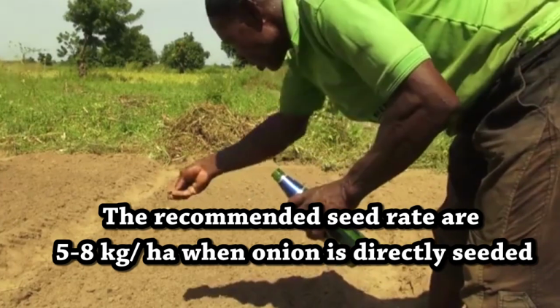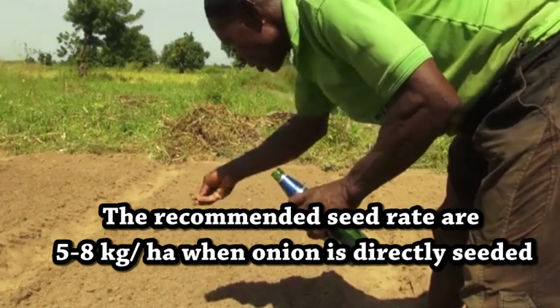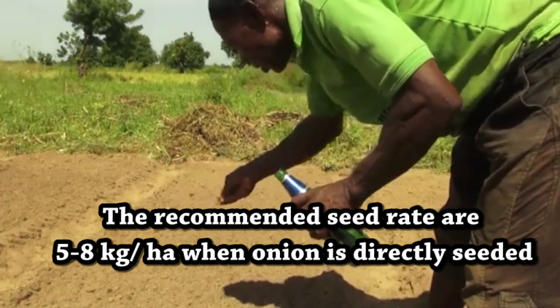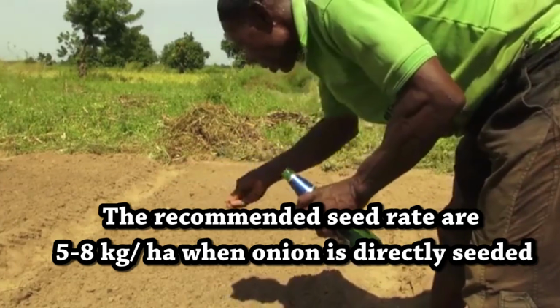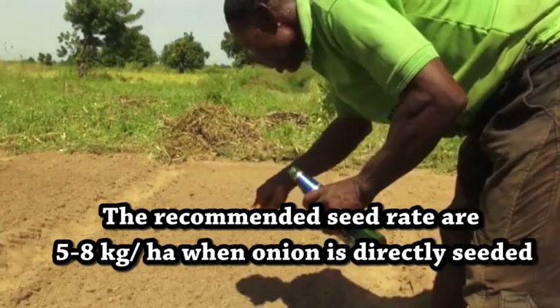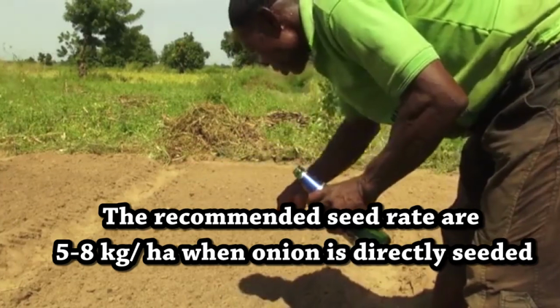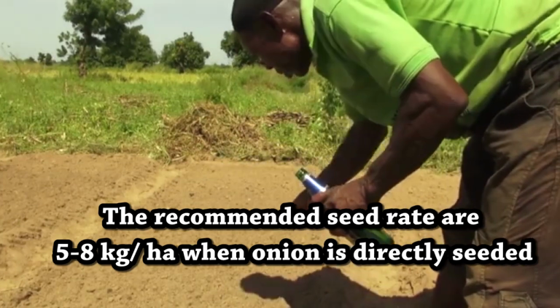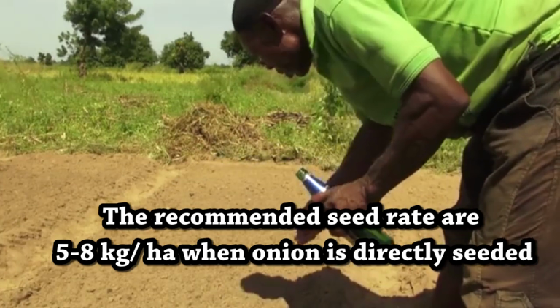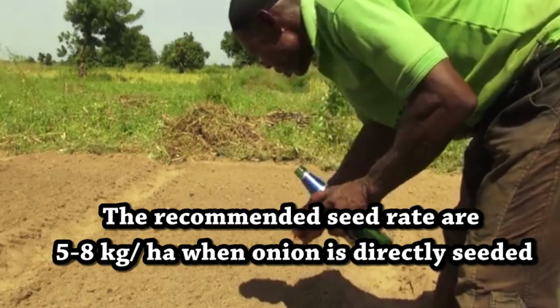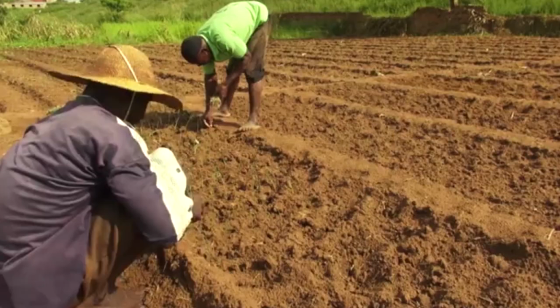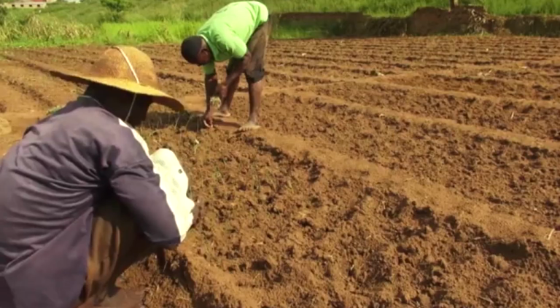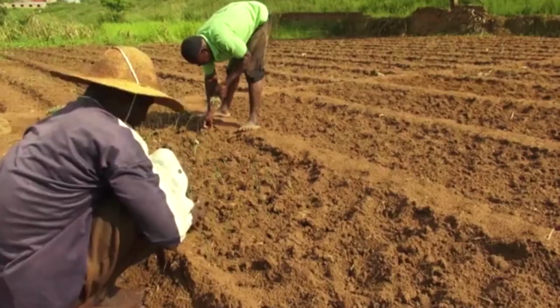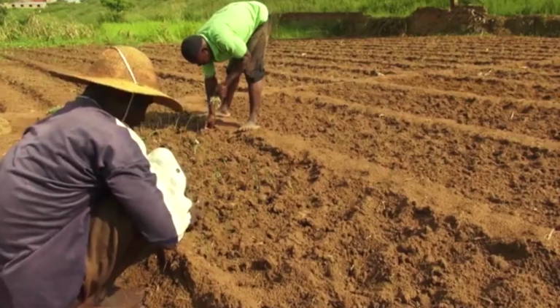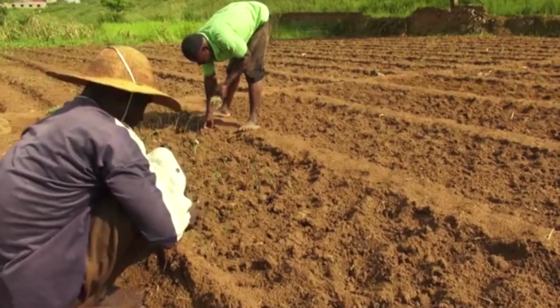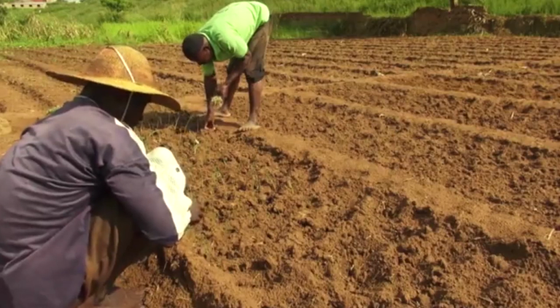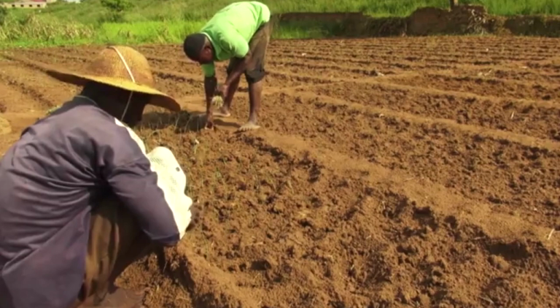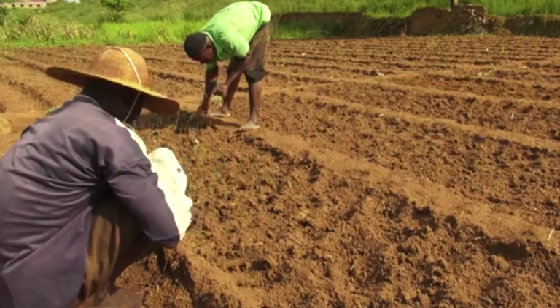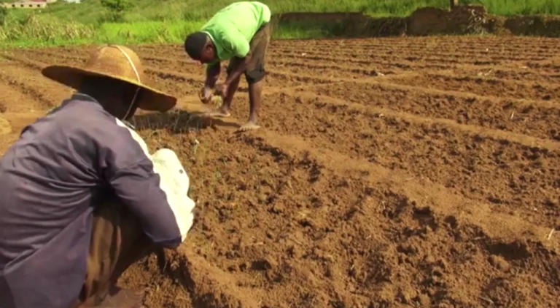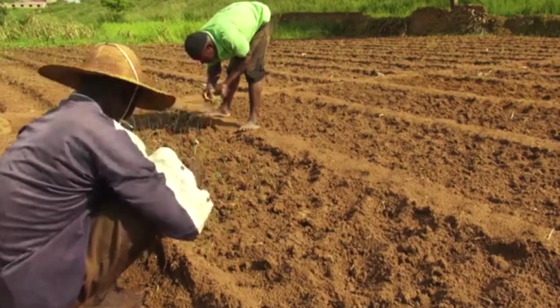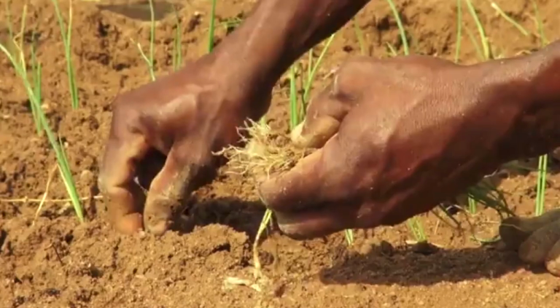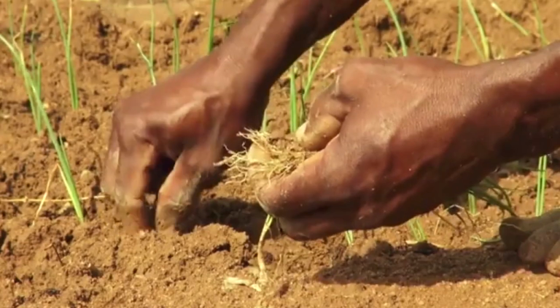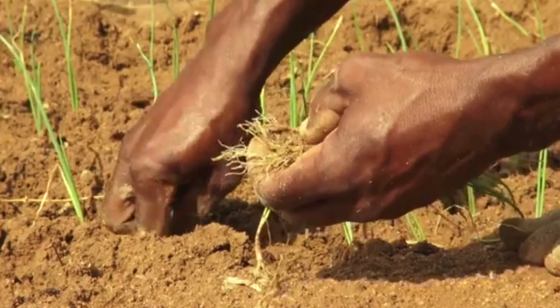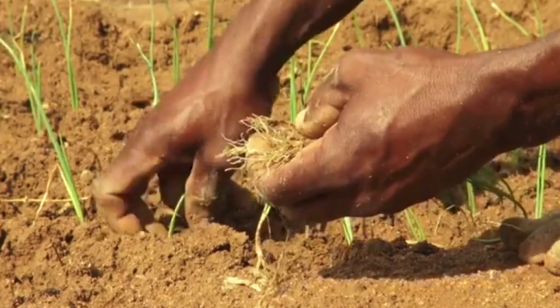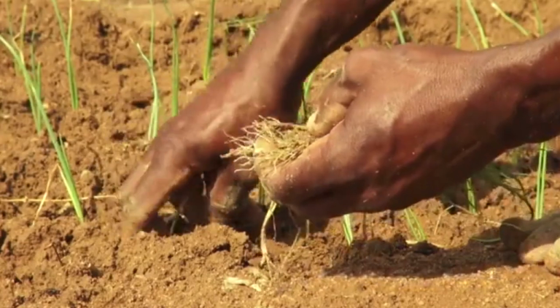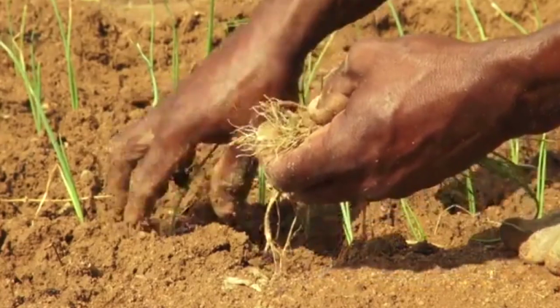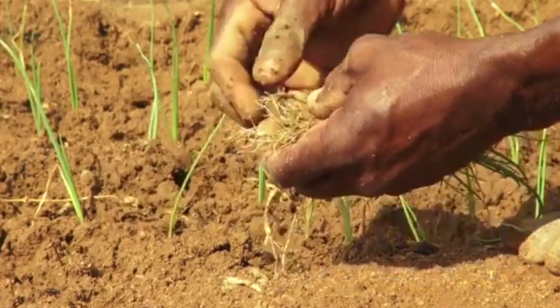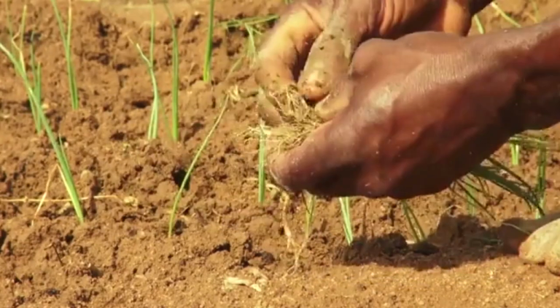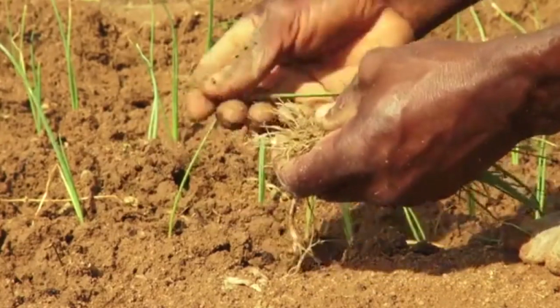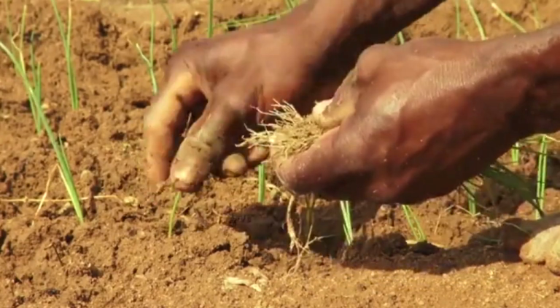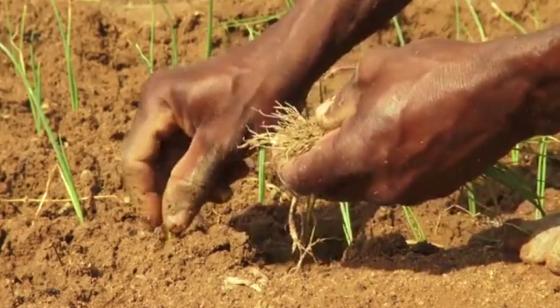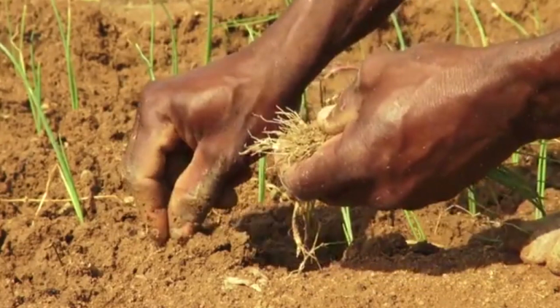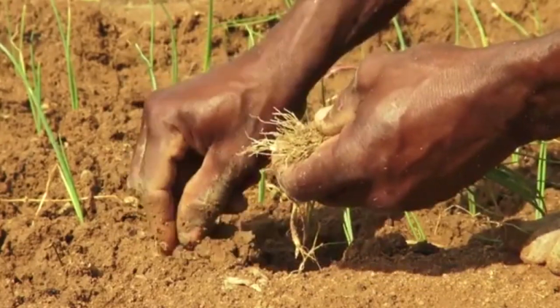However, when onions are transplanted, the seeding rate should be 3 to 5 kilograms per hectare.